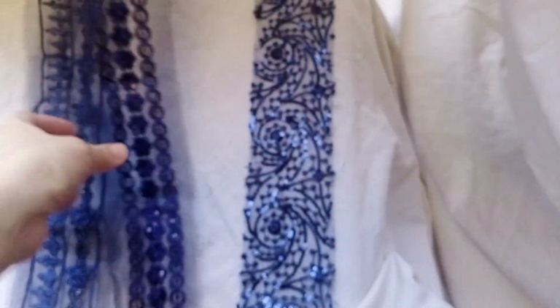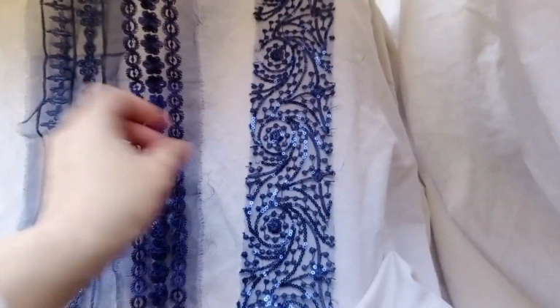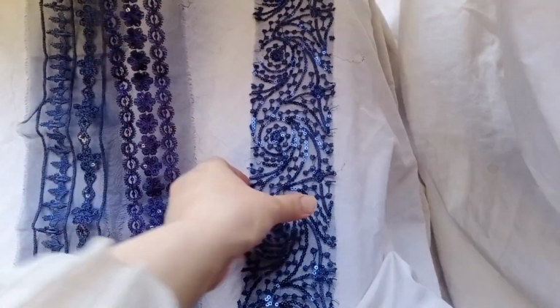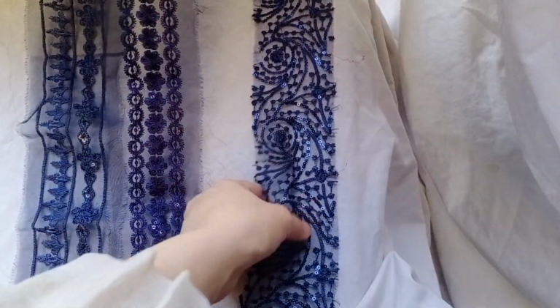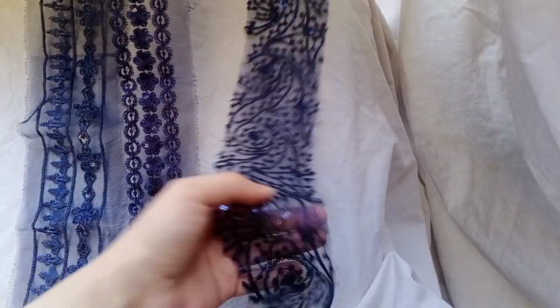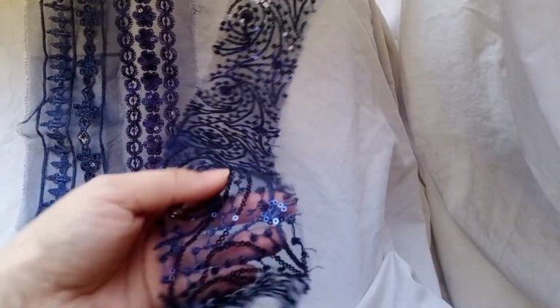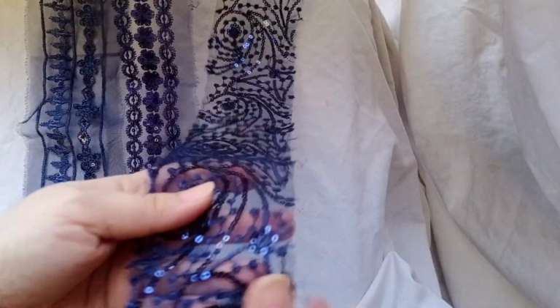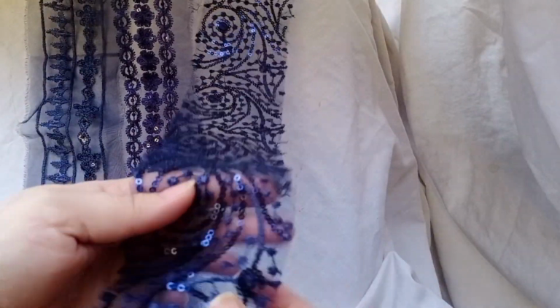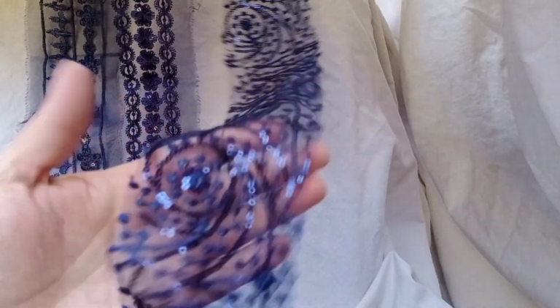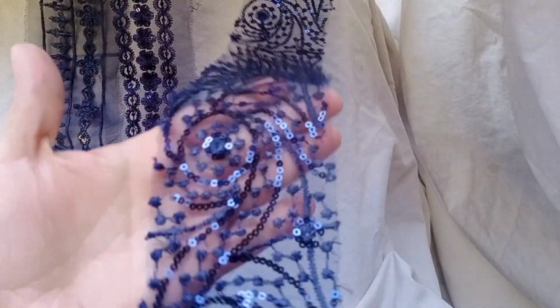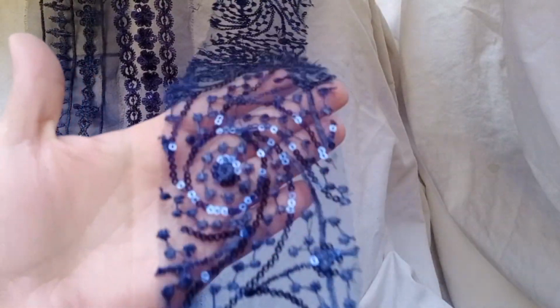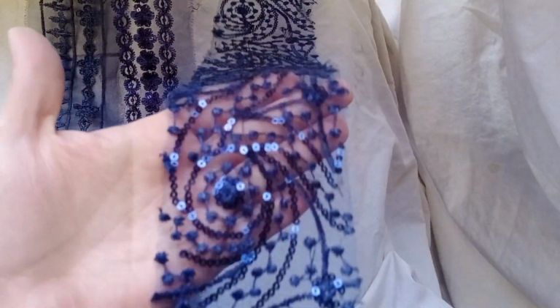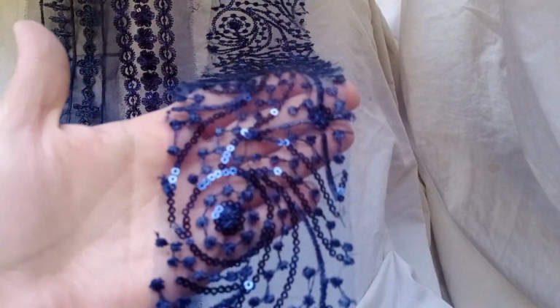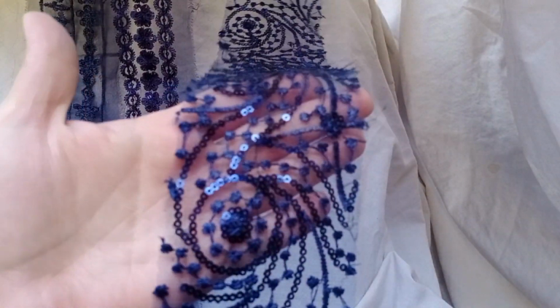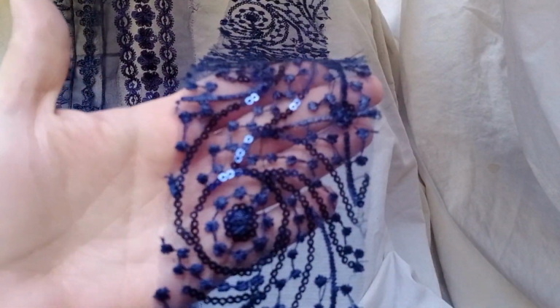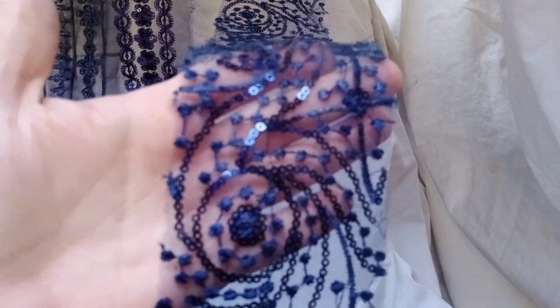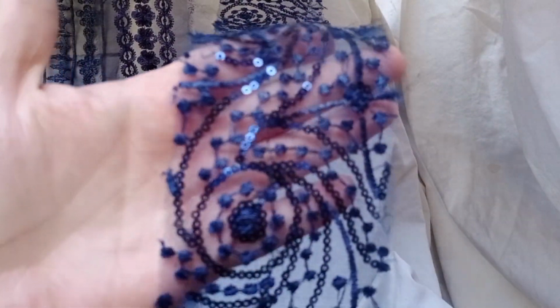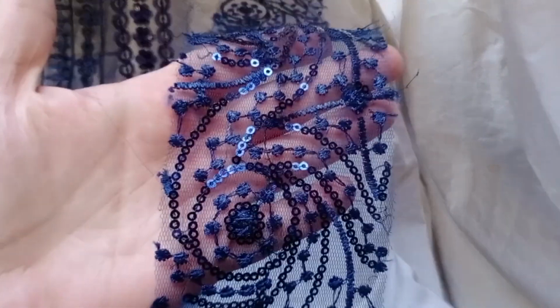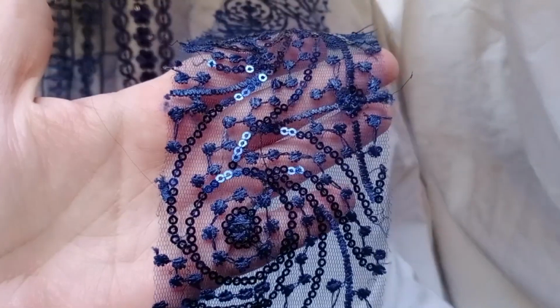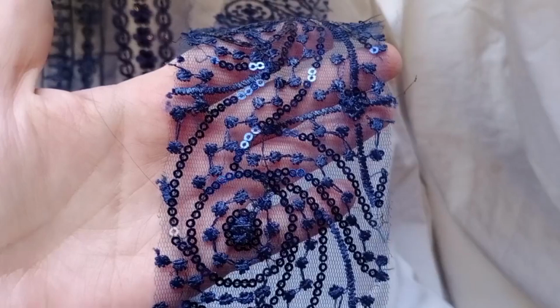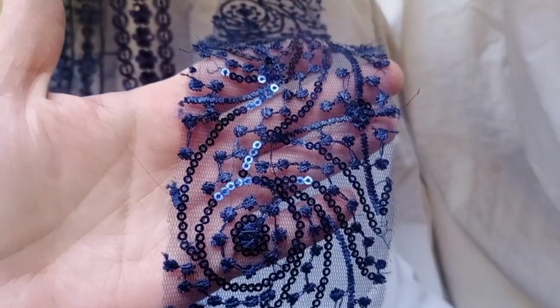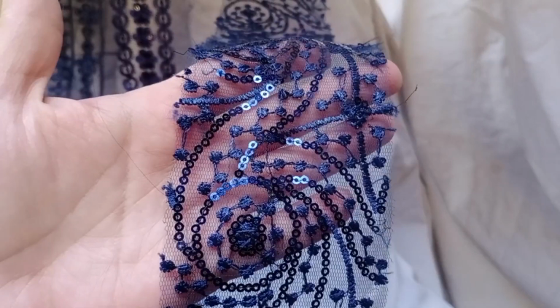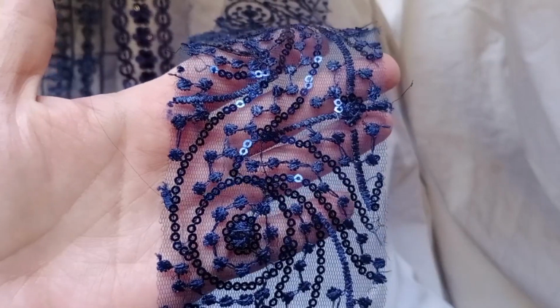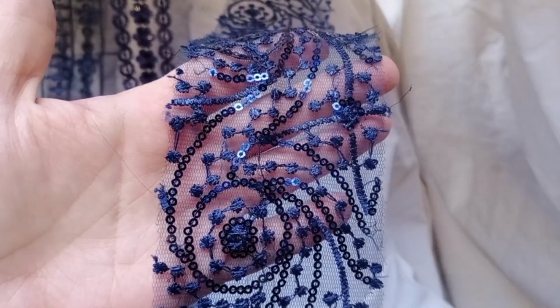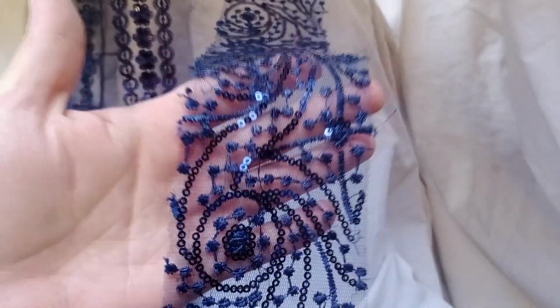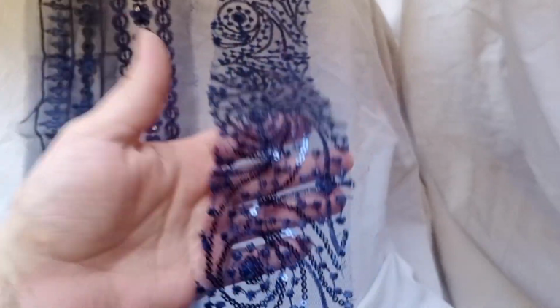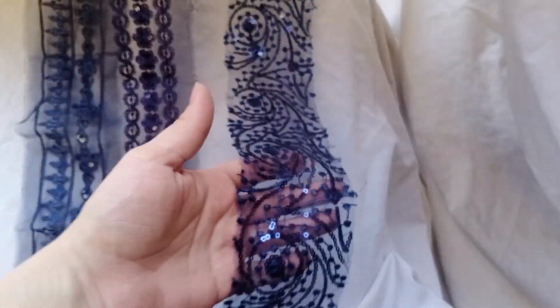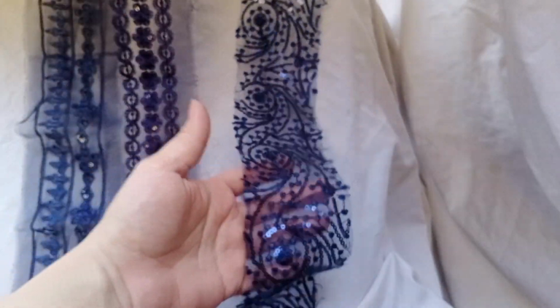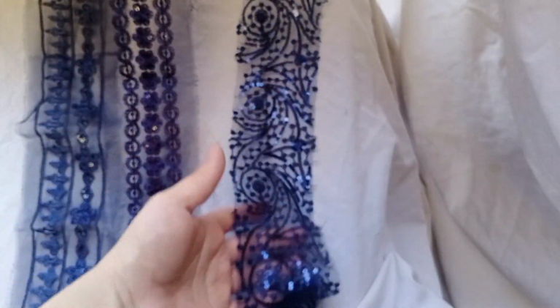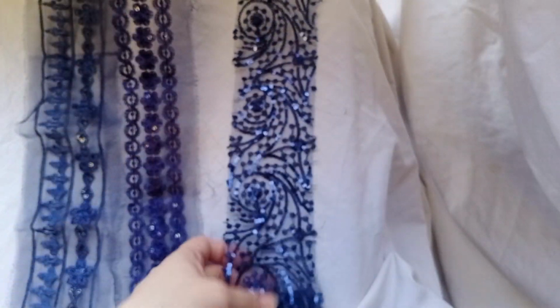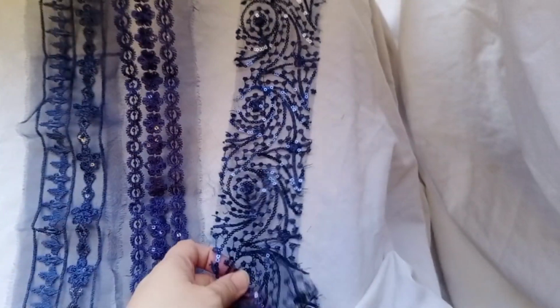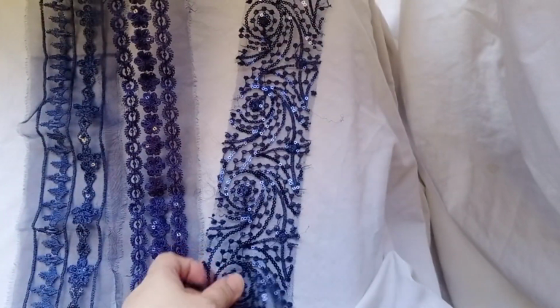Inshallah, we will share the dress designing soon, so stay tuned and till the next video, Allah Hafiz.